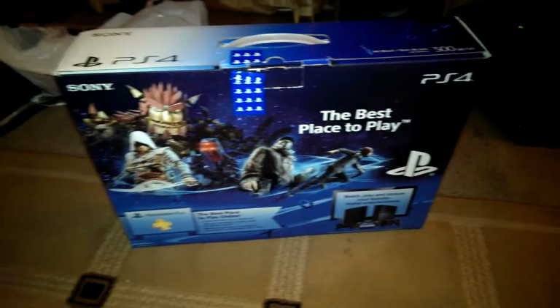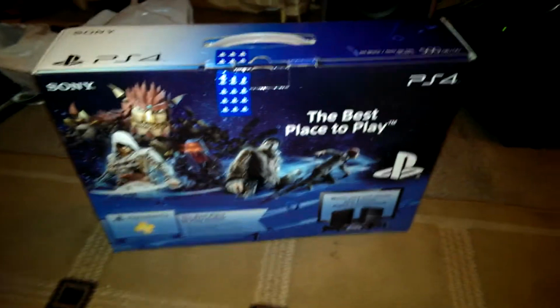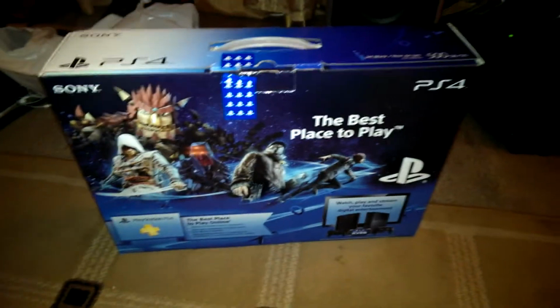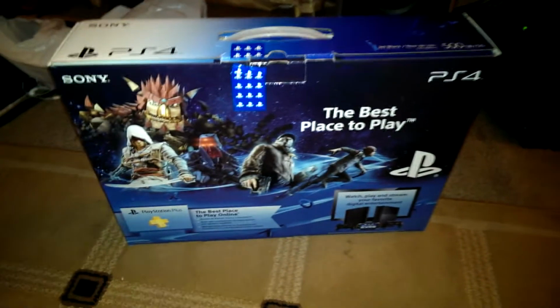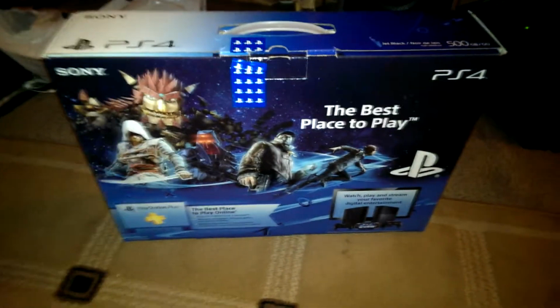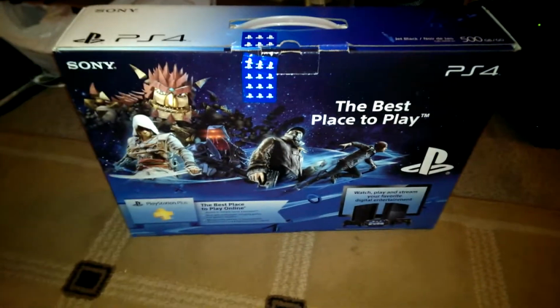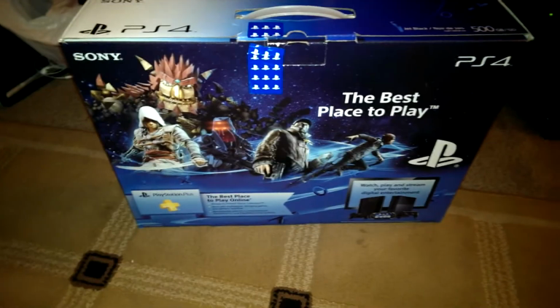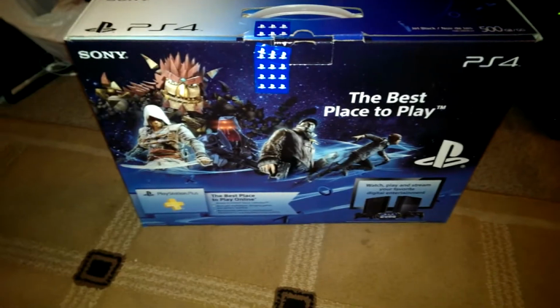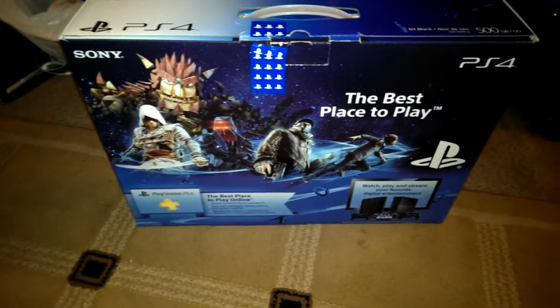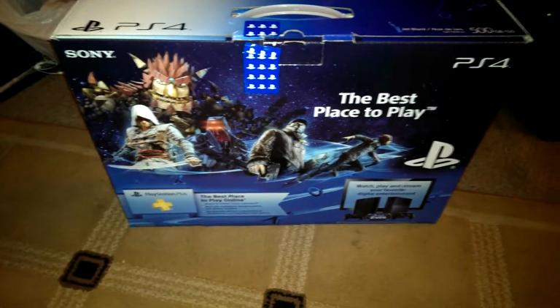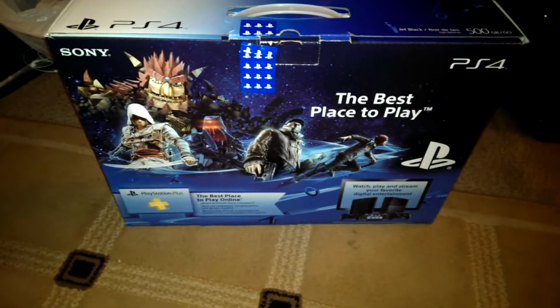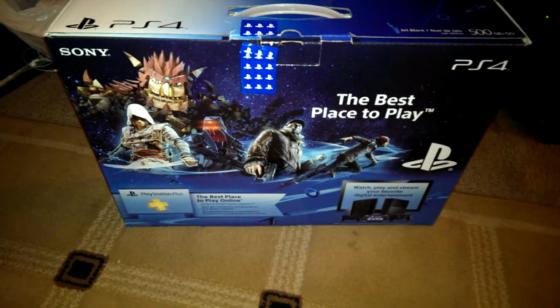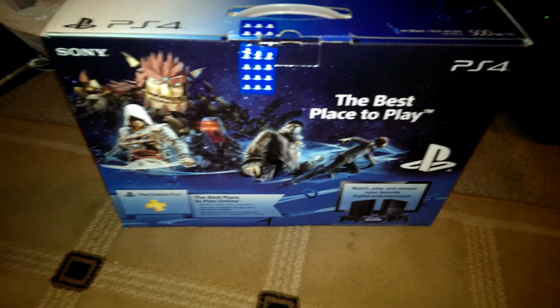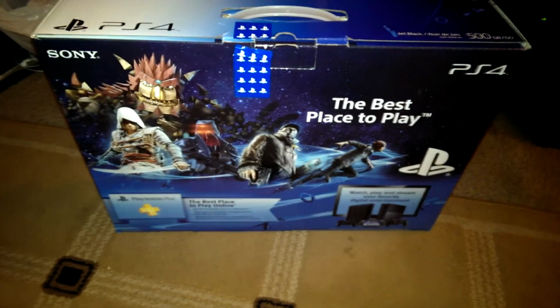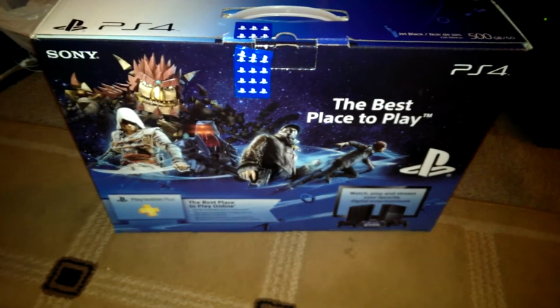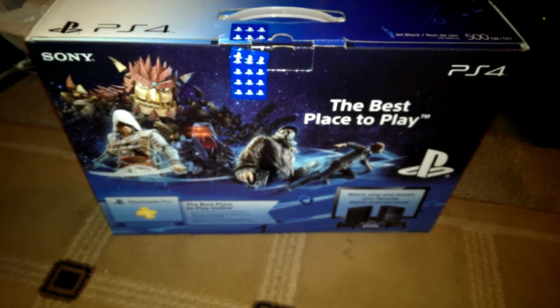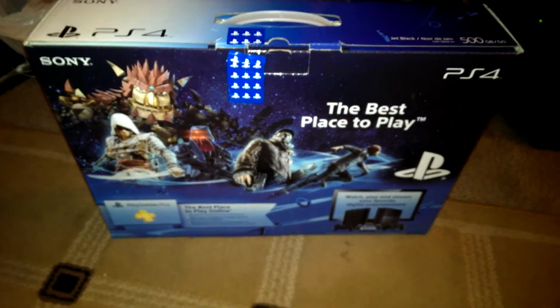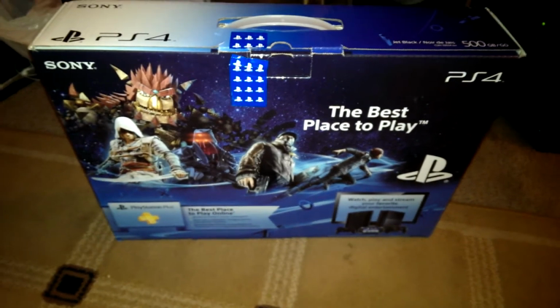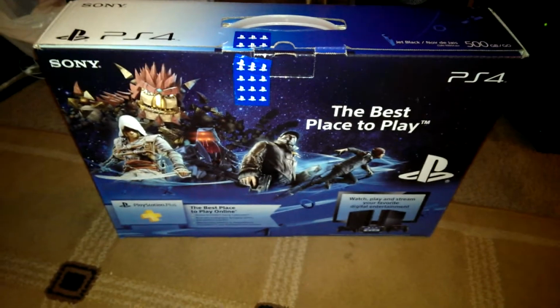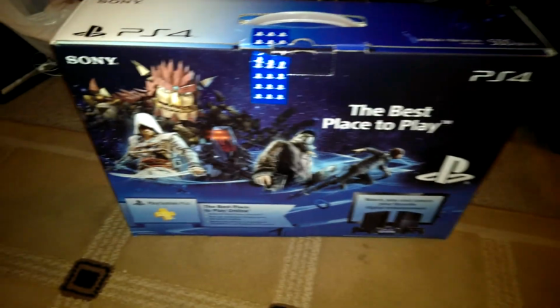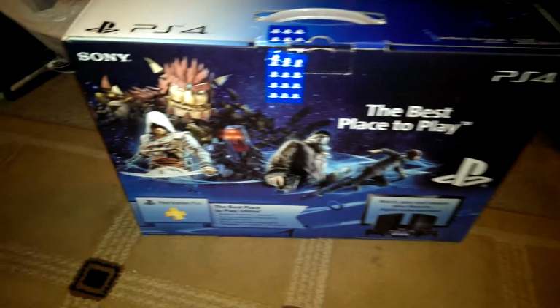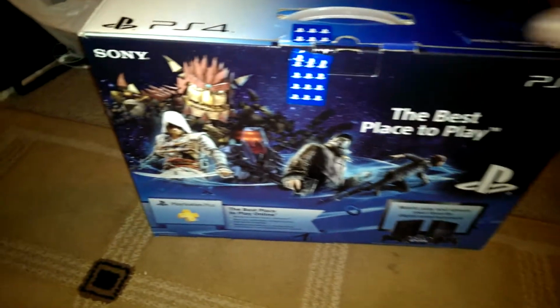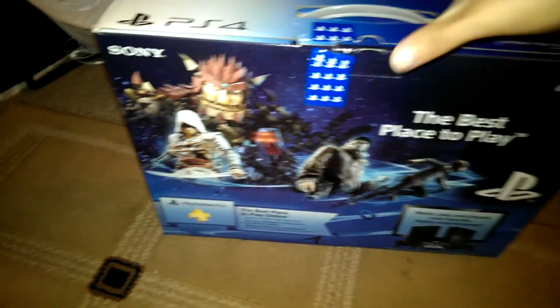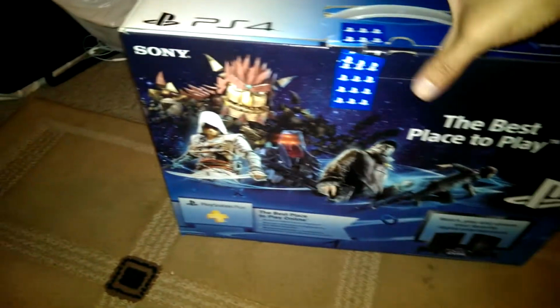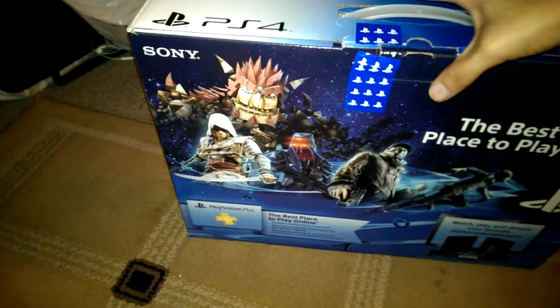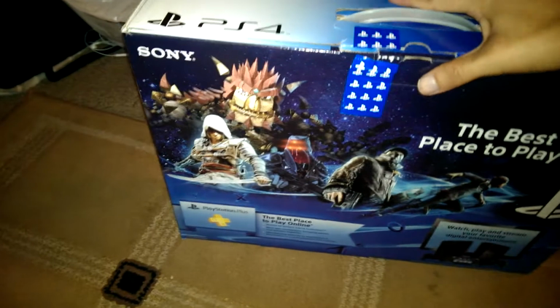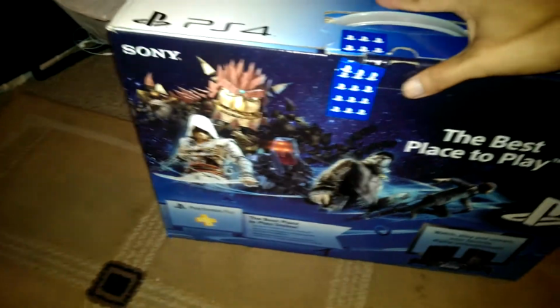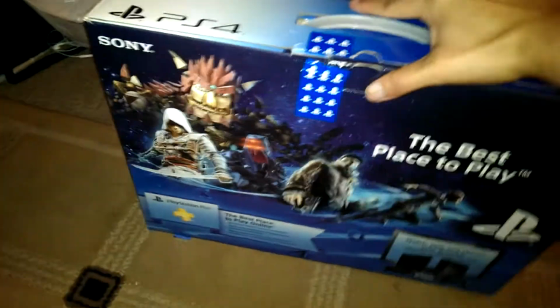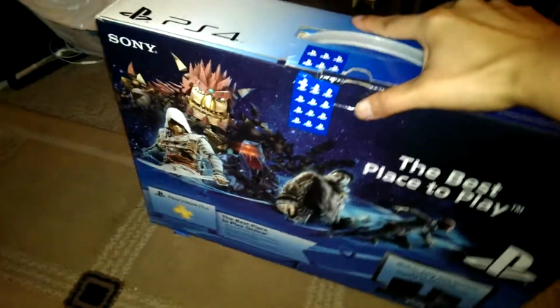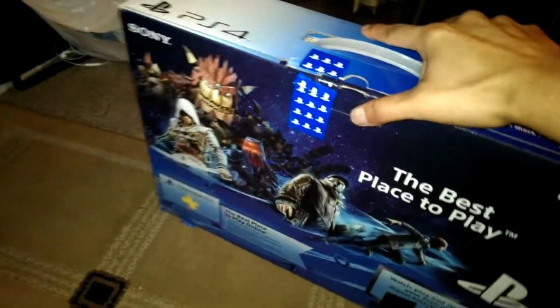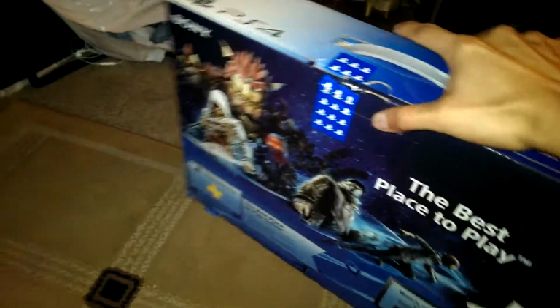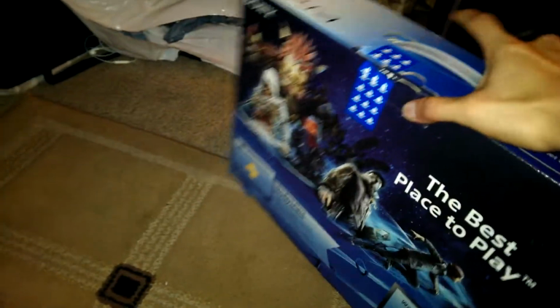What is going on everybody, this is Opposite and I'm bringing you this unboxing of the PlayStation 4. That's right, I just got it.